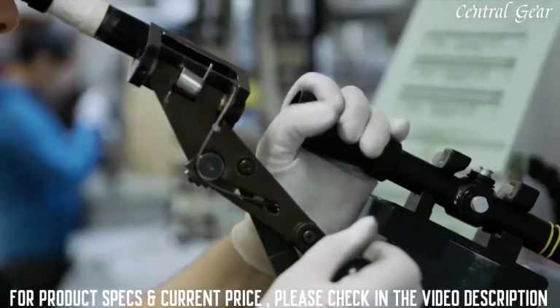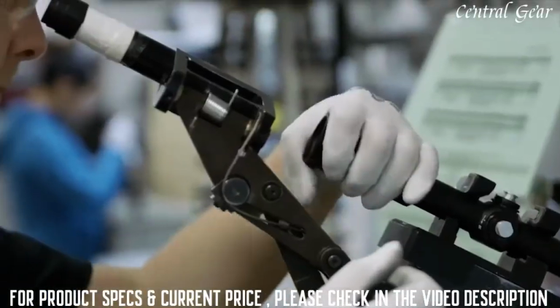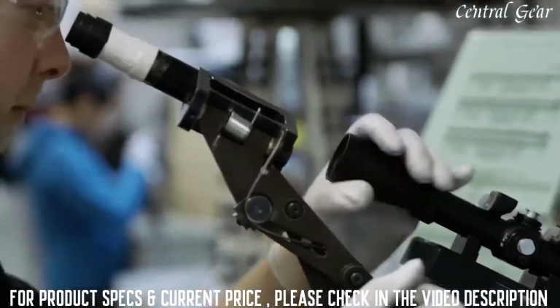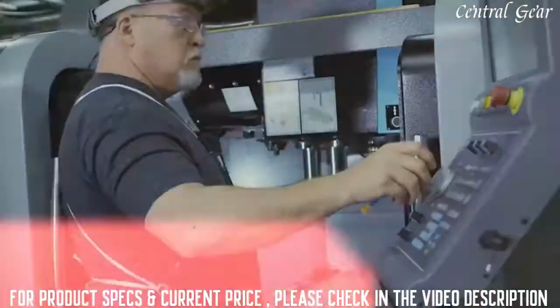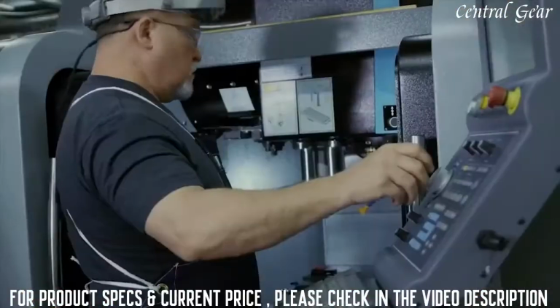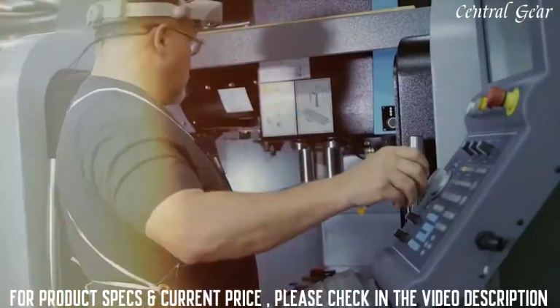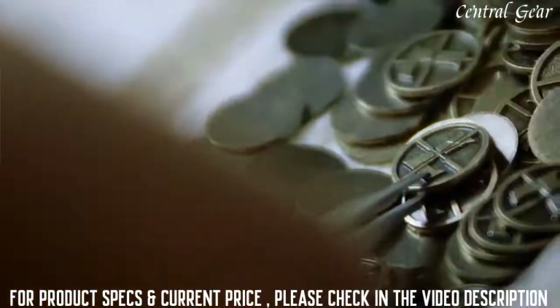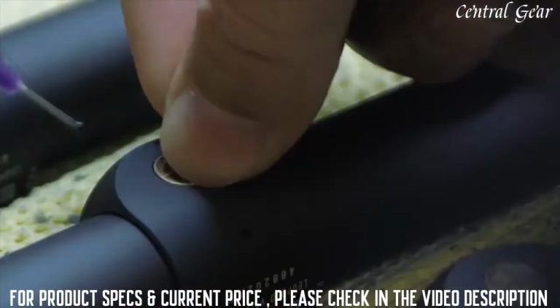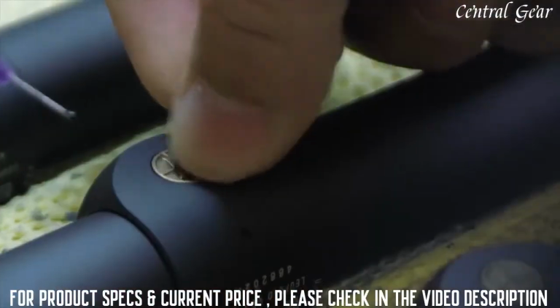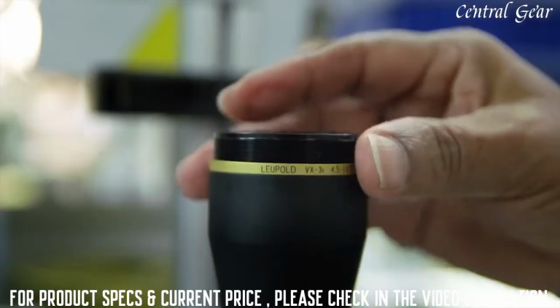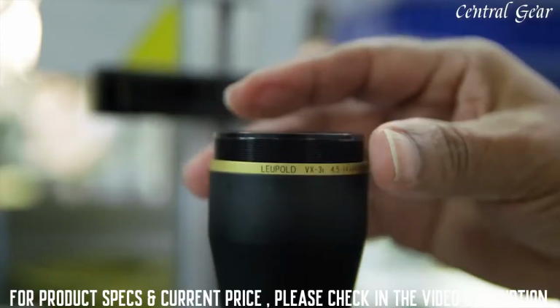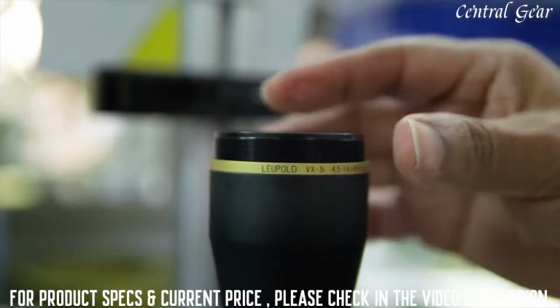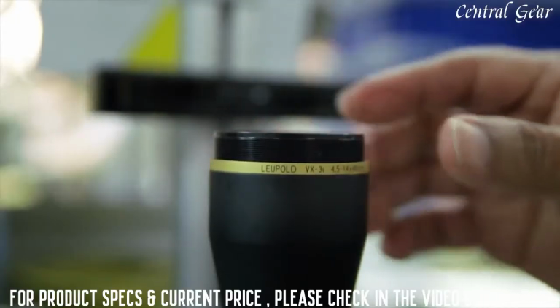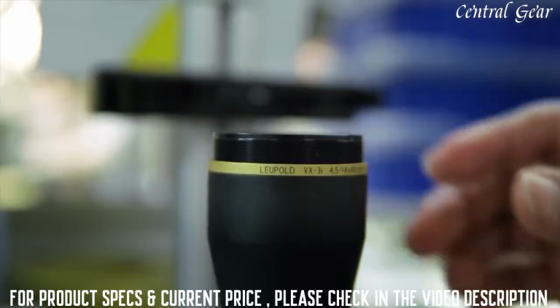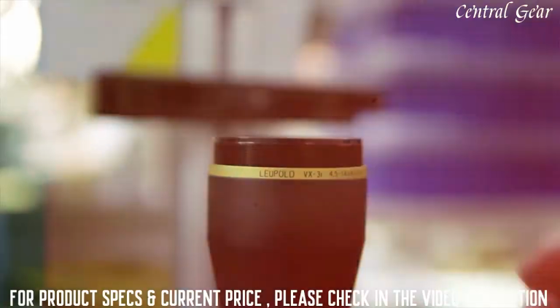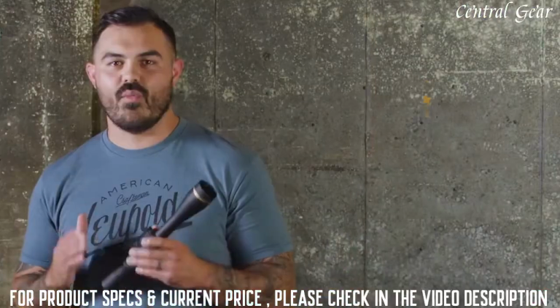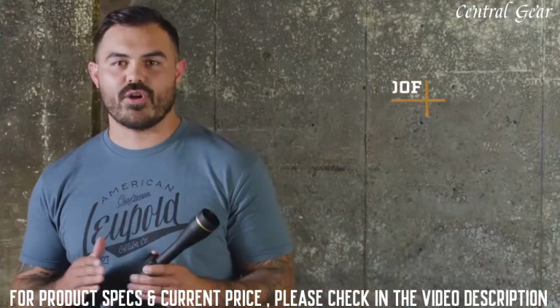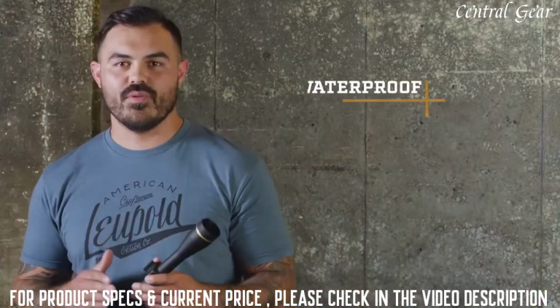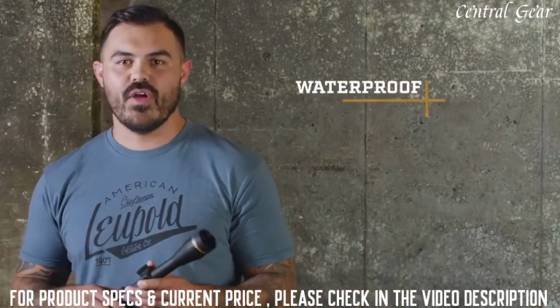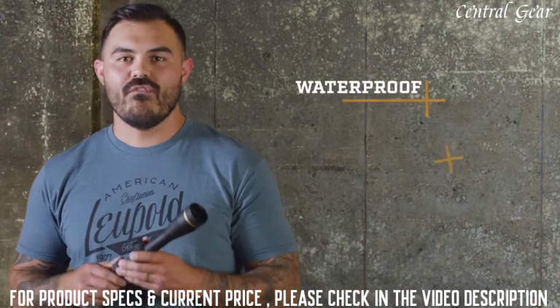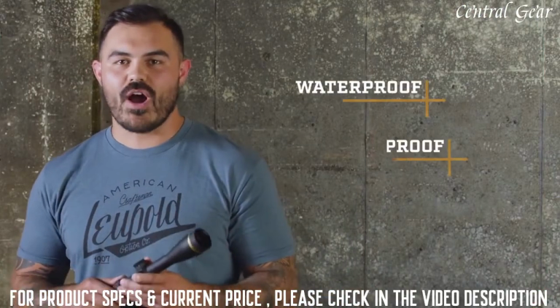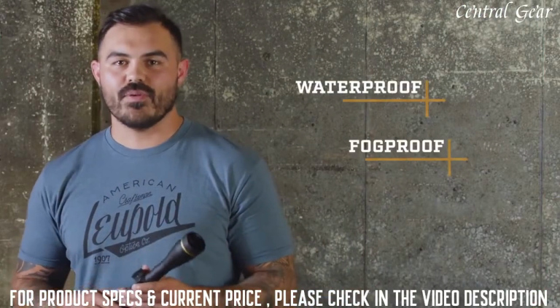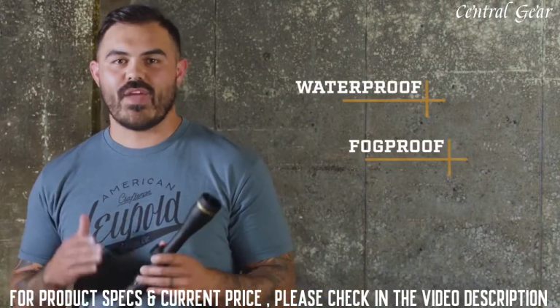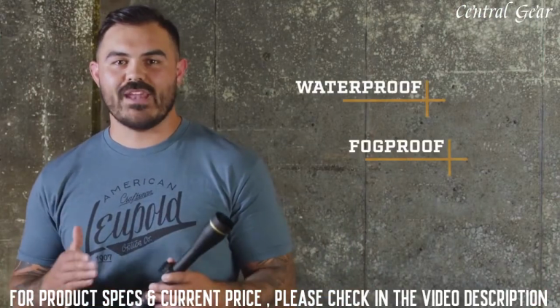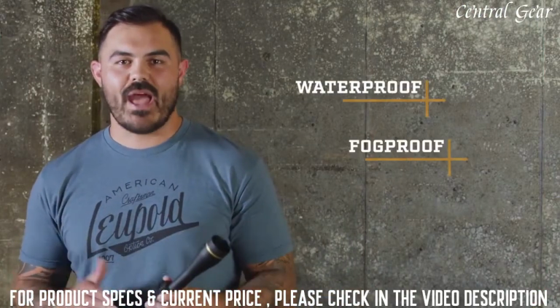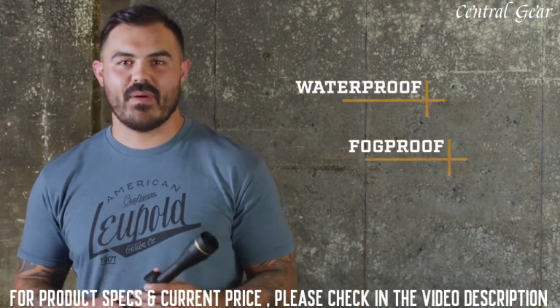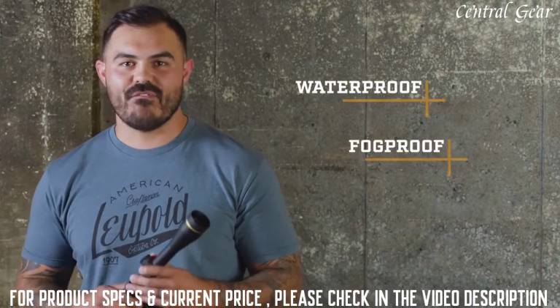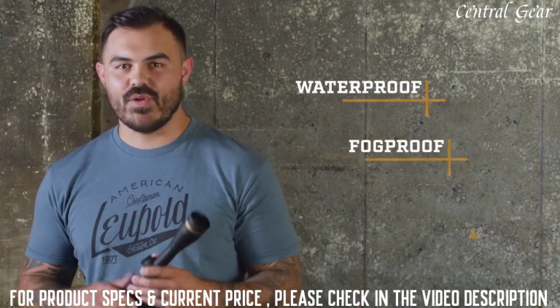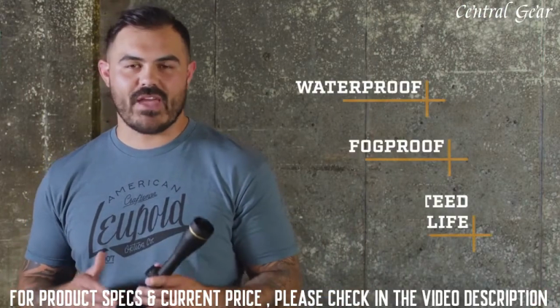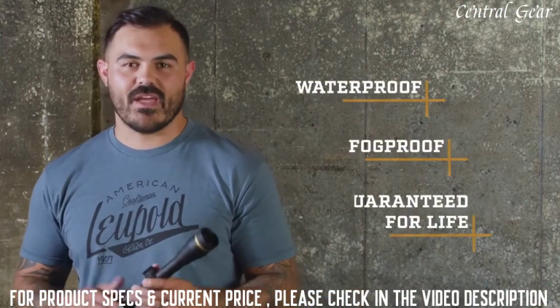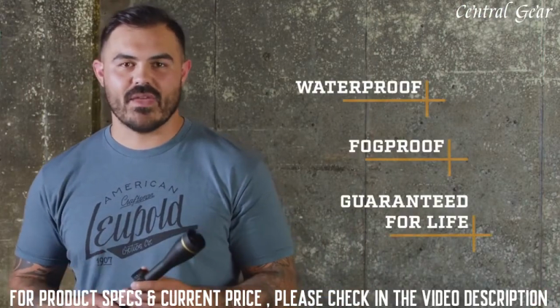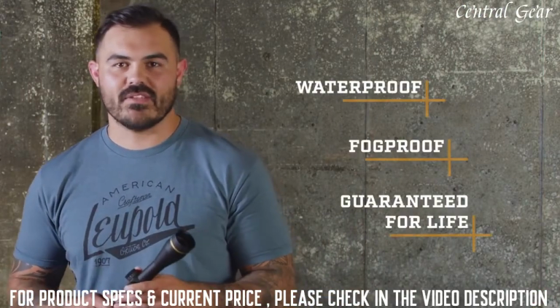And like all Leupold rifle scopes, the VX Freedom is 100% waterproof, fog proof, and backed by our full lifetime guarantee.